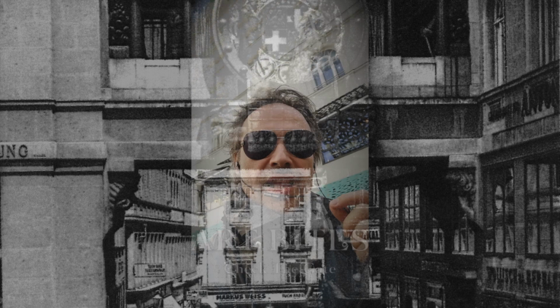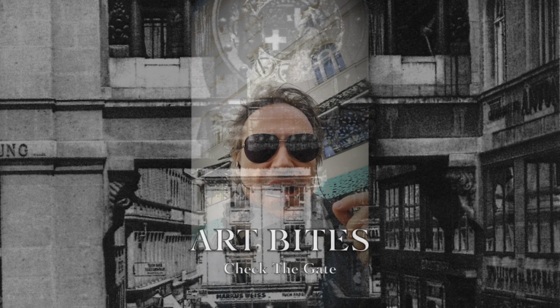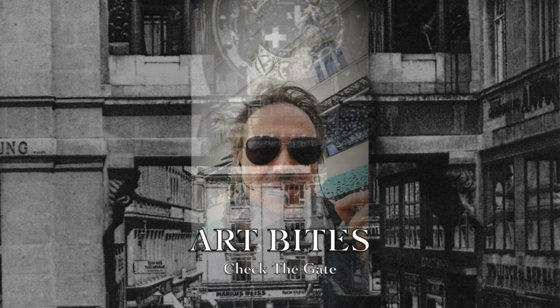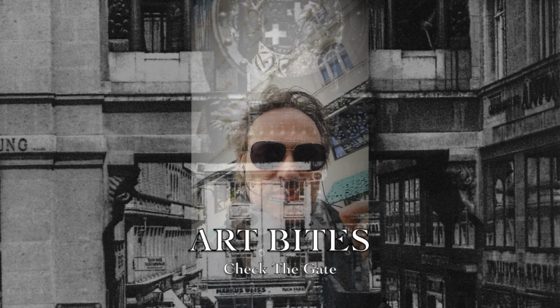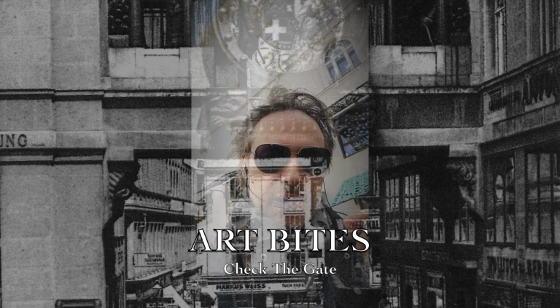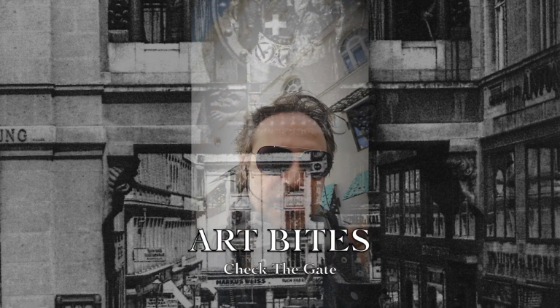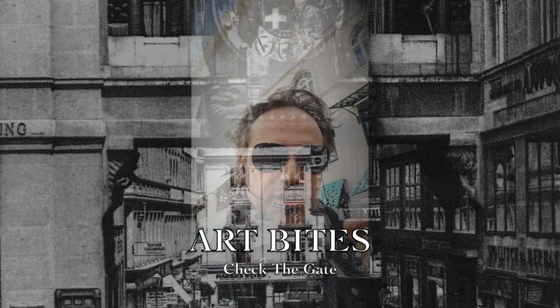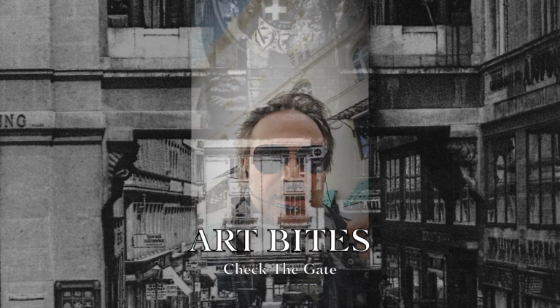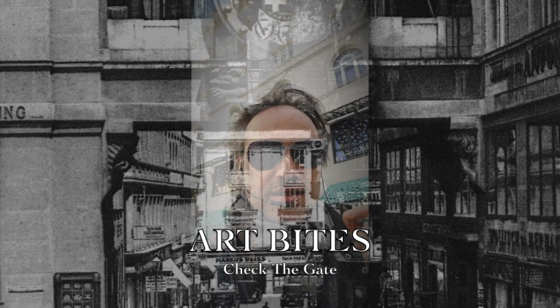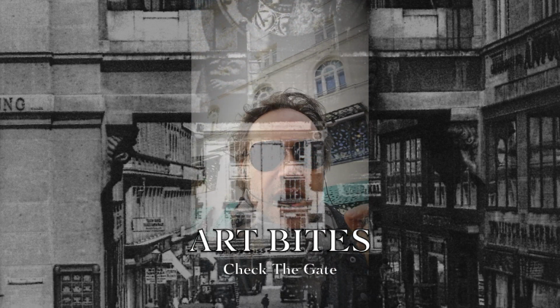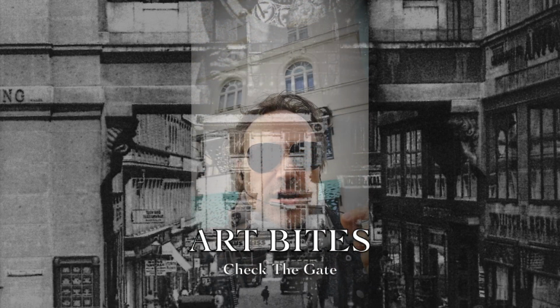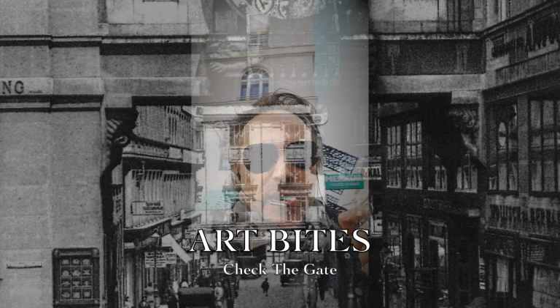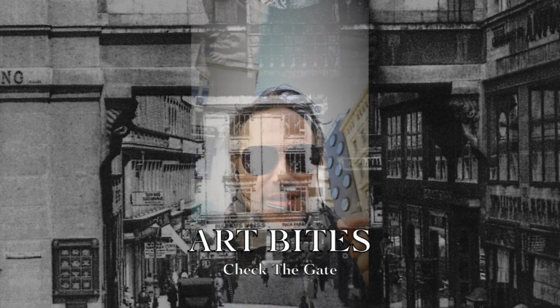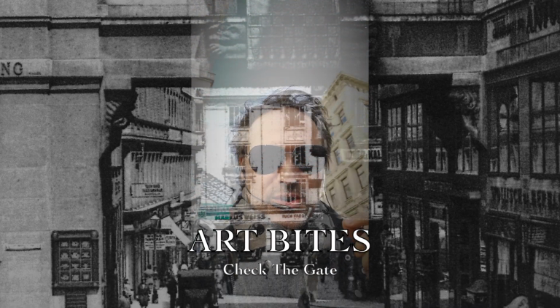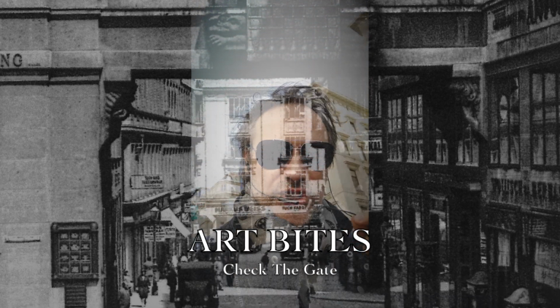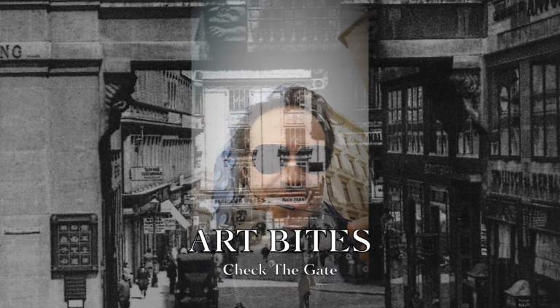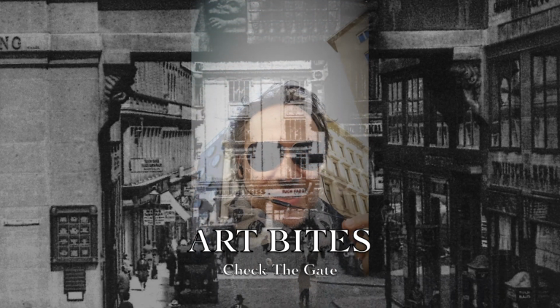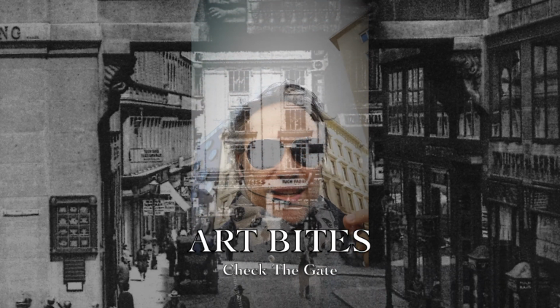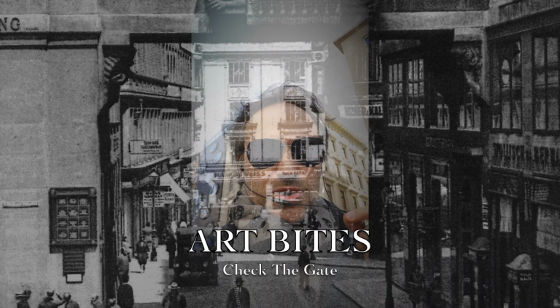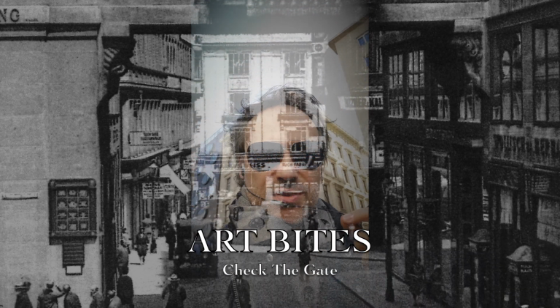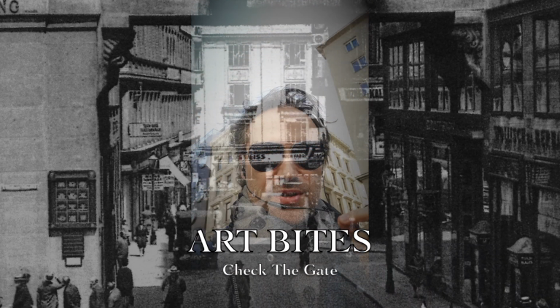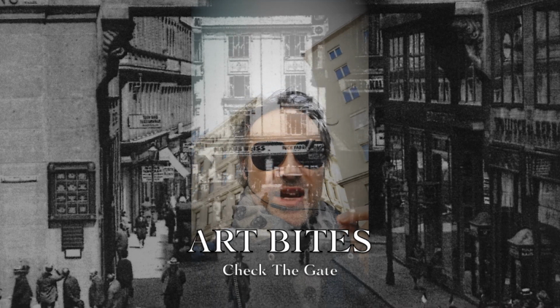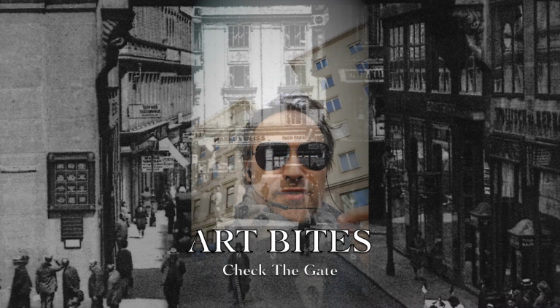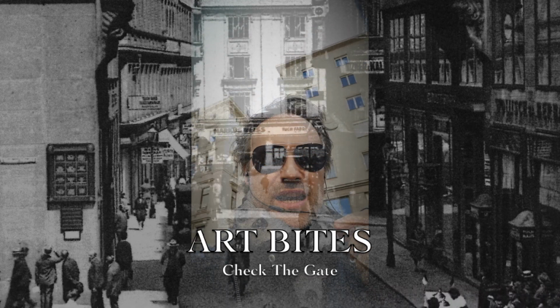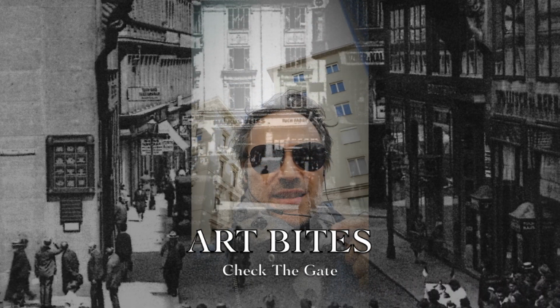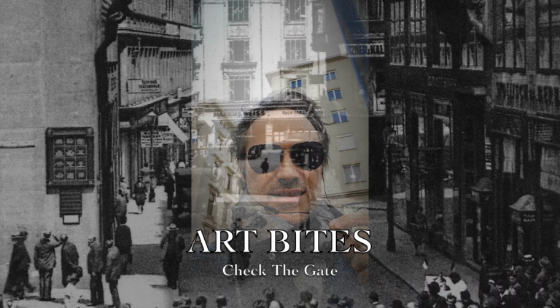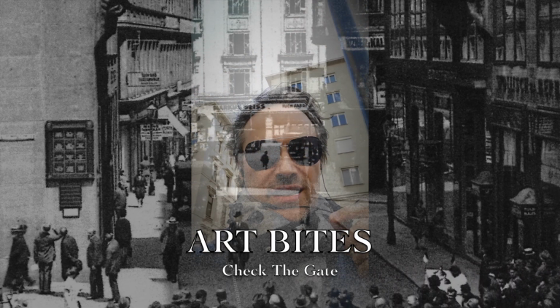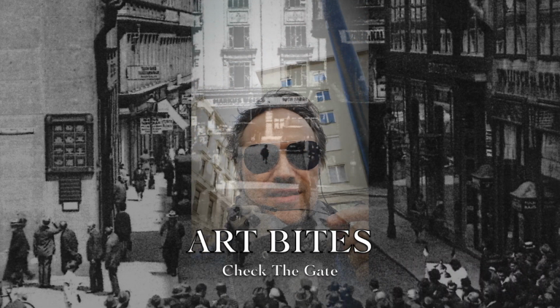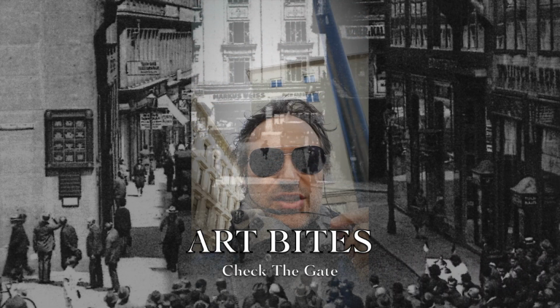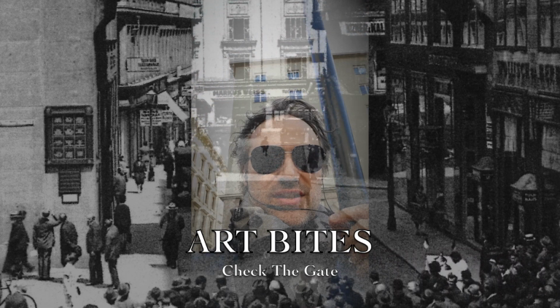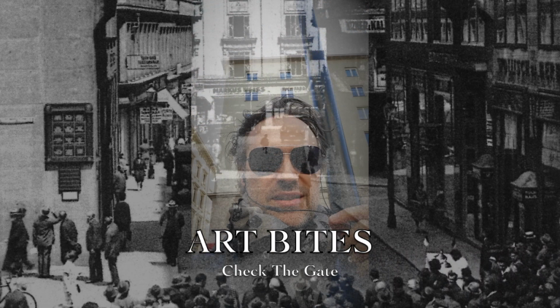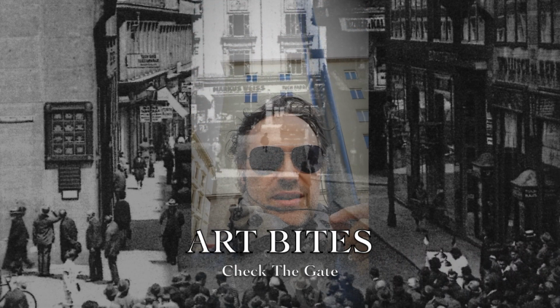Hi, I'm Sascha Götzler and this is Art Bytes on Check the Gate, your source of 90 seconds culture and art.